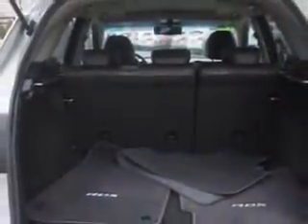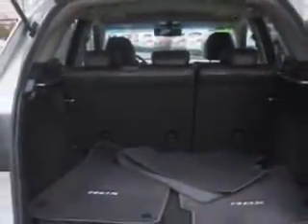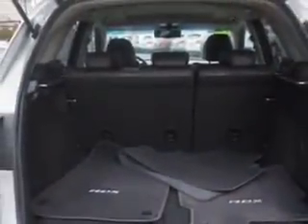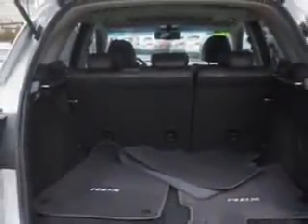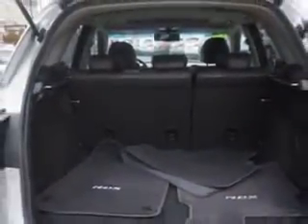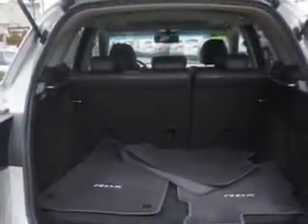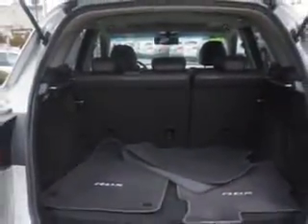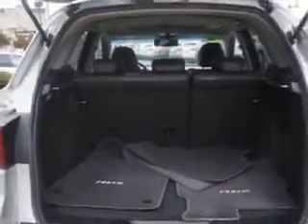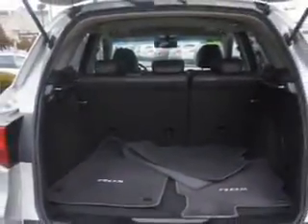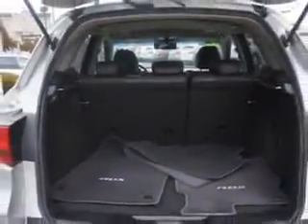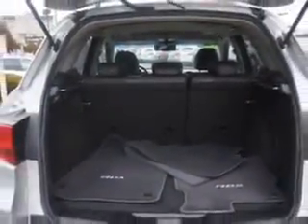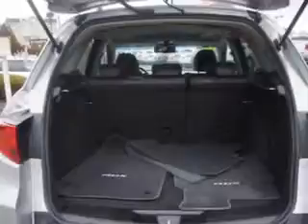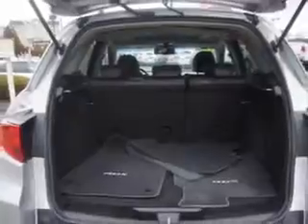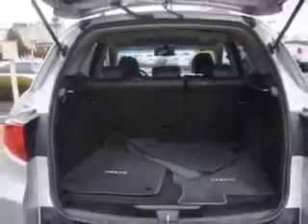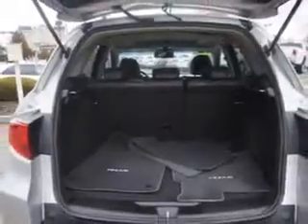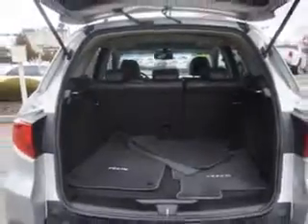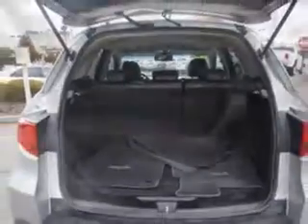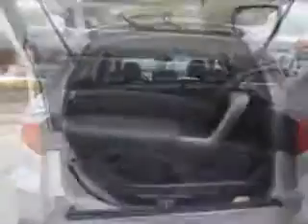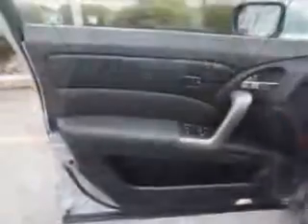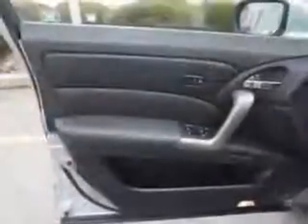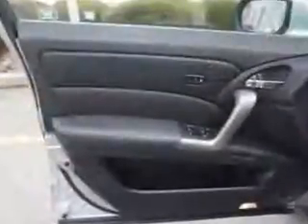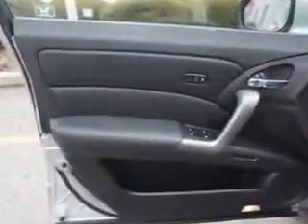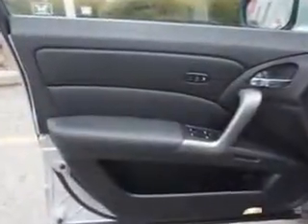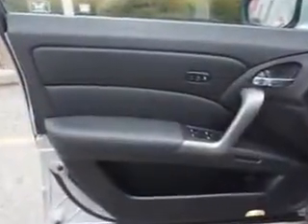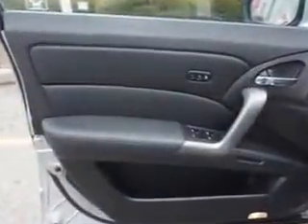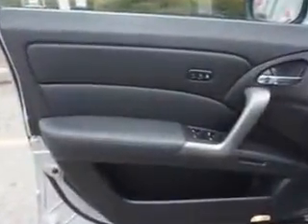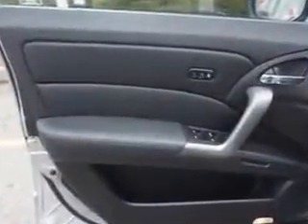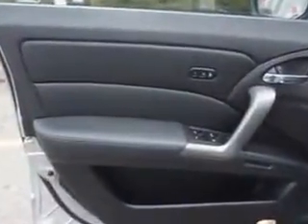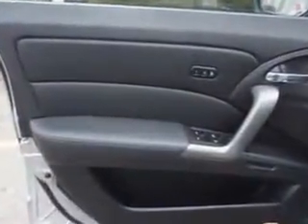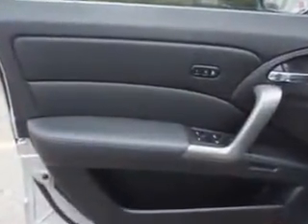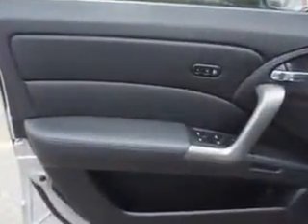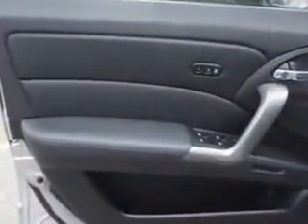Enjoy the drive and have peace of mind in this 2012 Acura RDX. See us at Edison Nissan today.